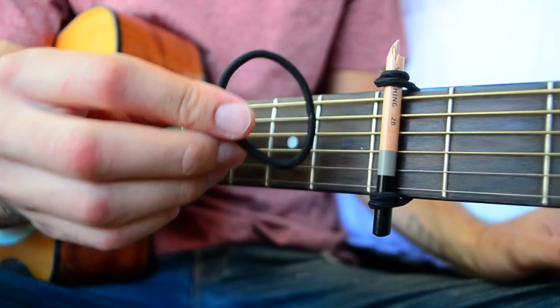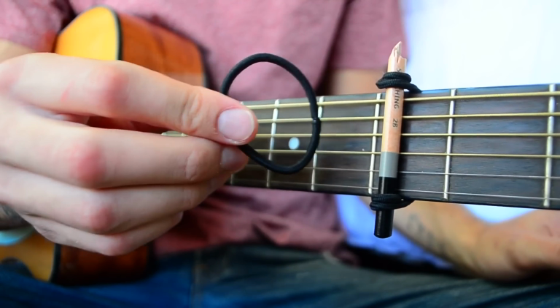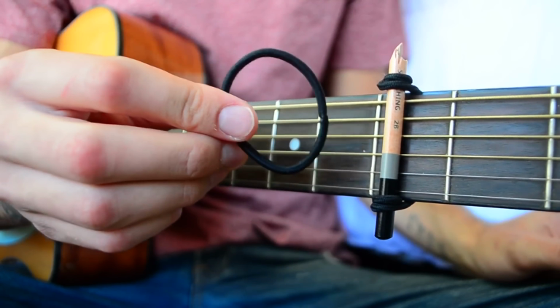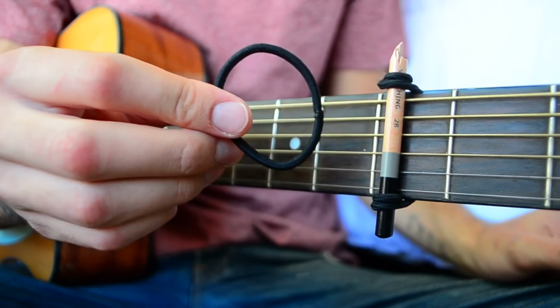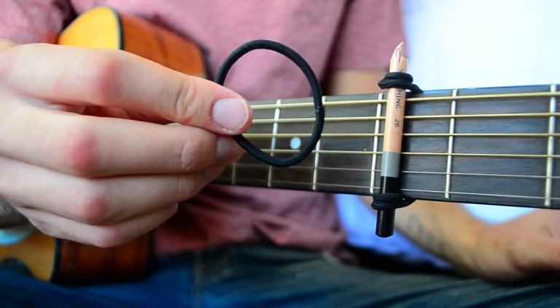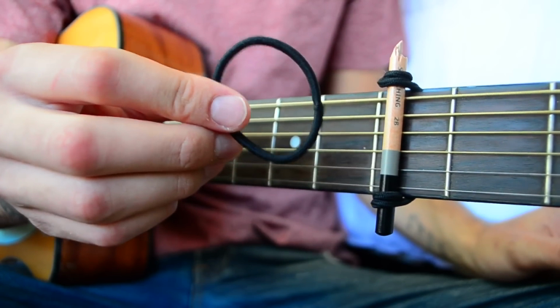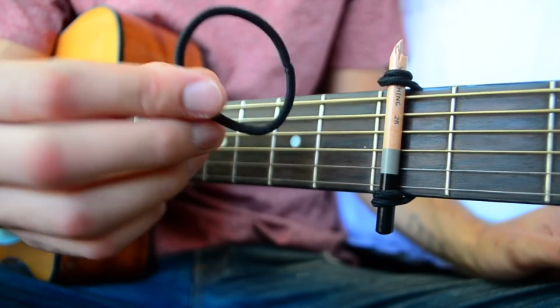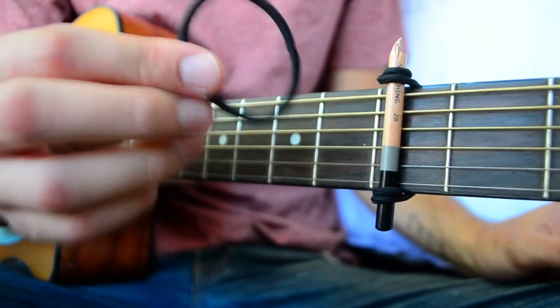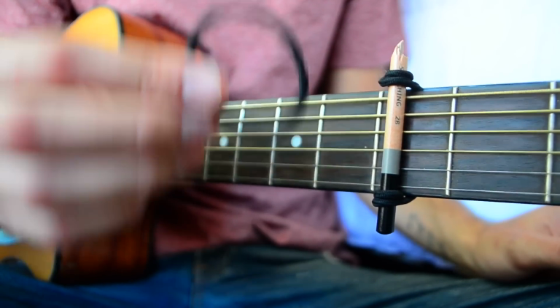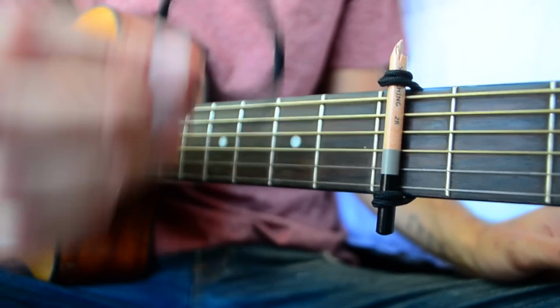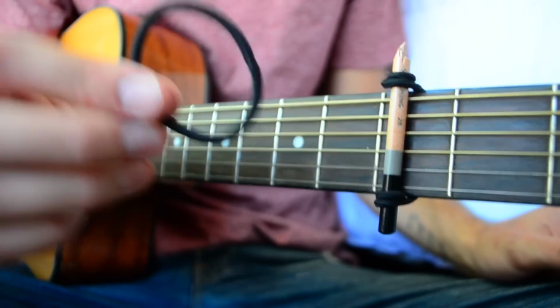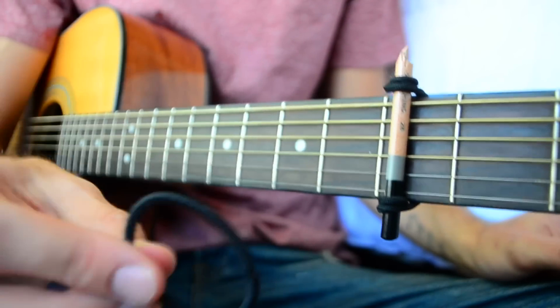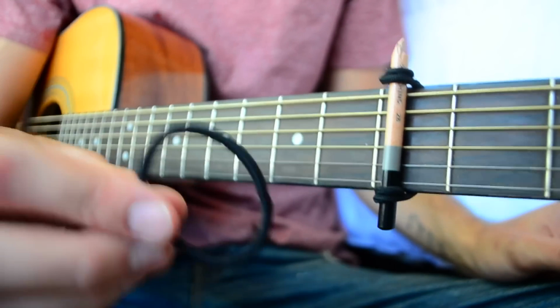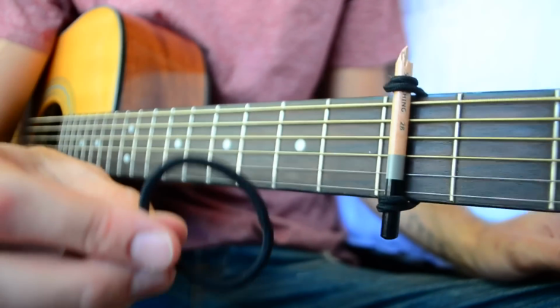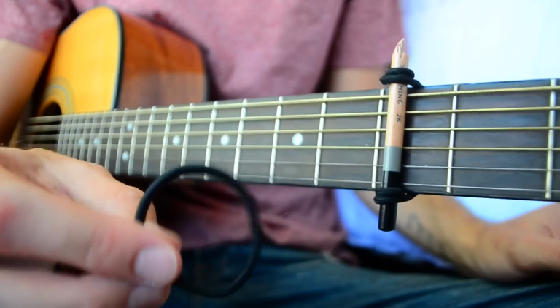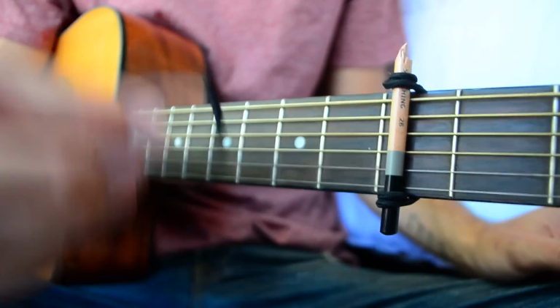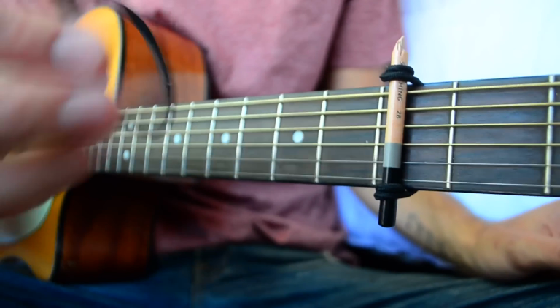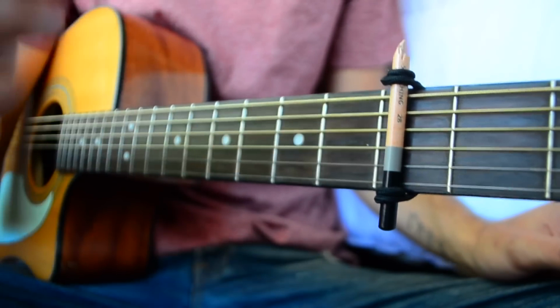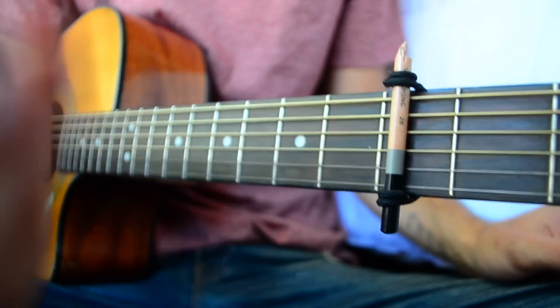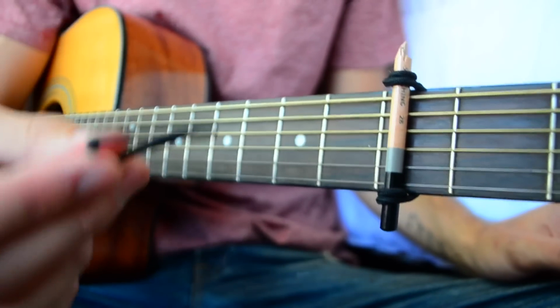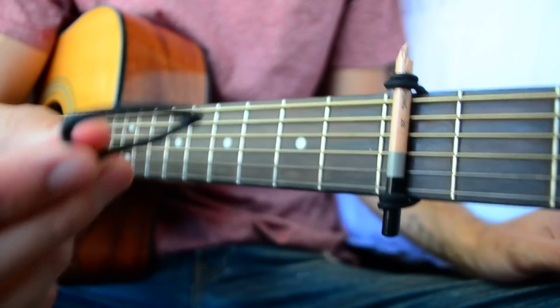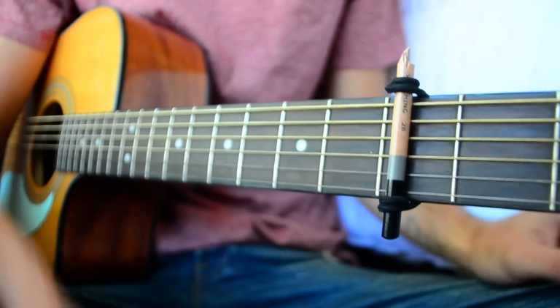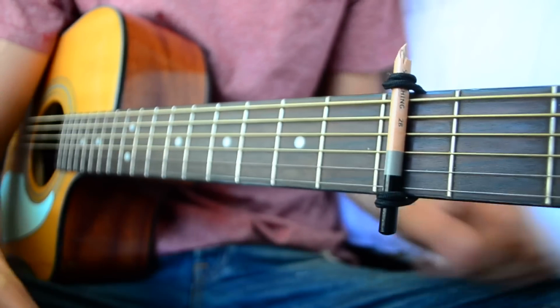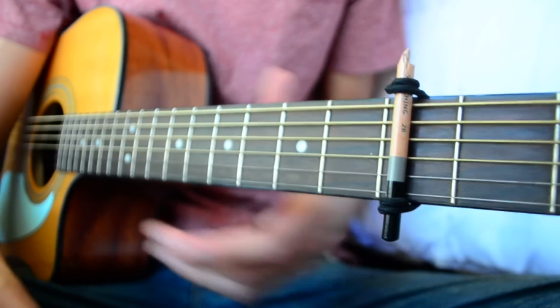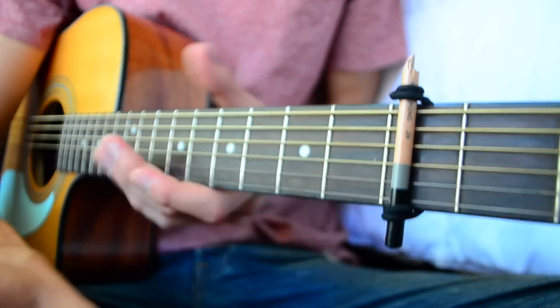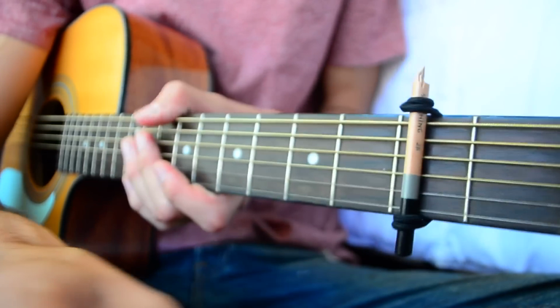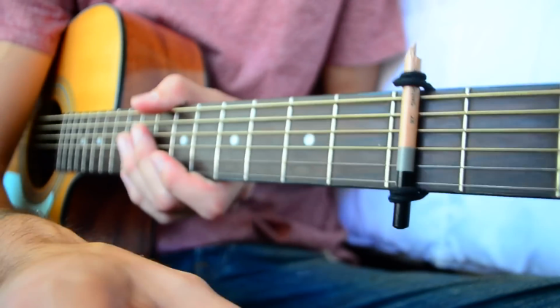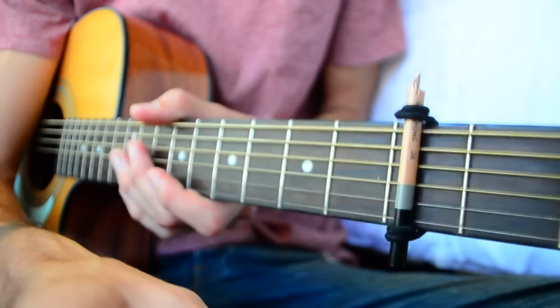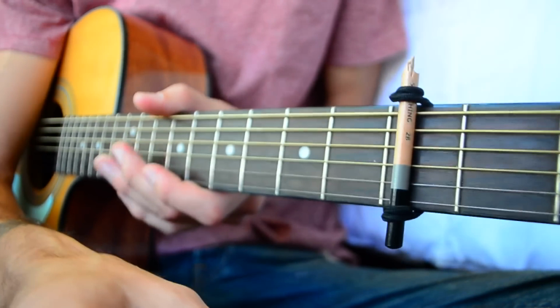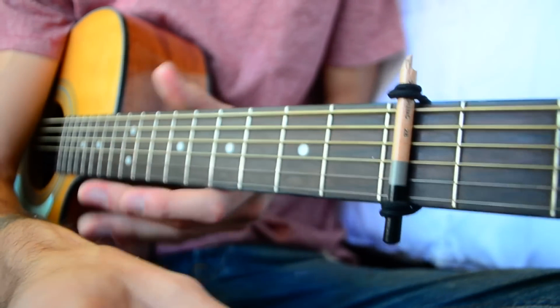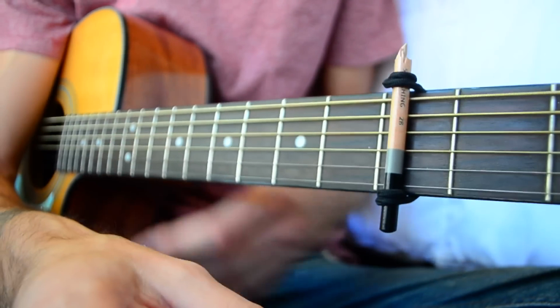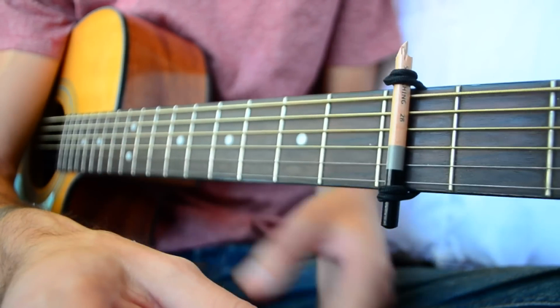I'll speed this part up since I'm doing the same exact thing — just adding an extra hair tie to give a little bit more tension.